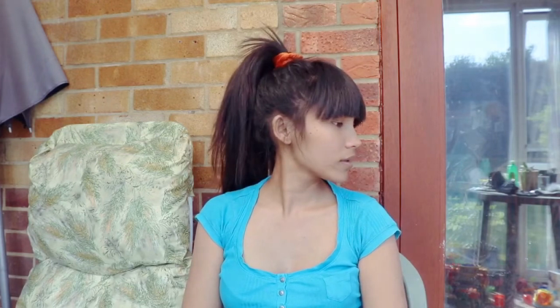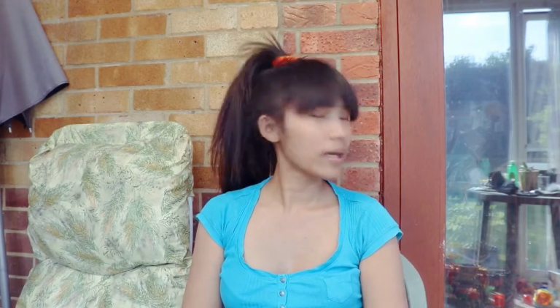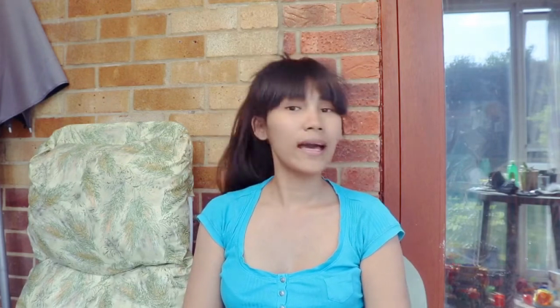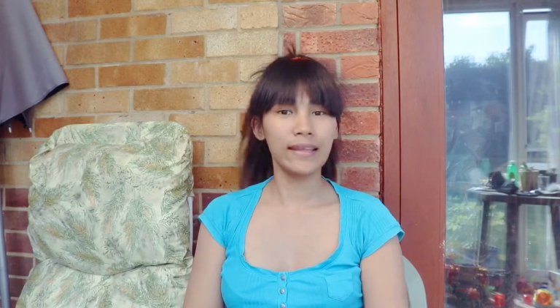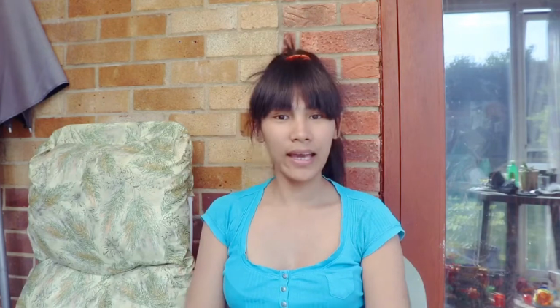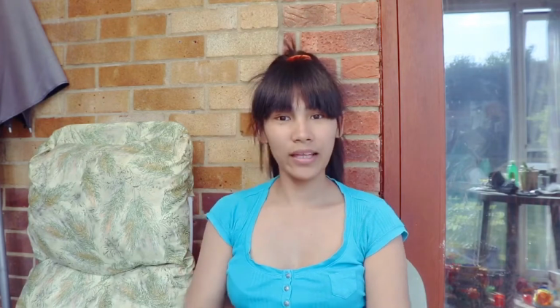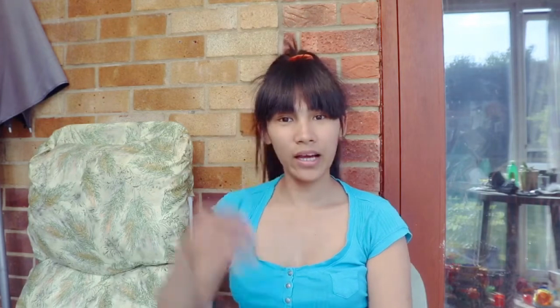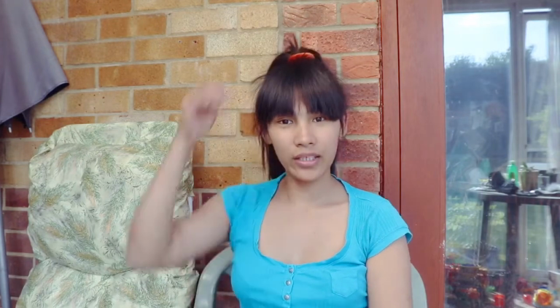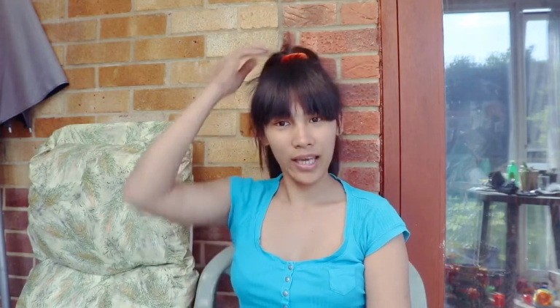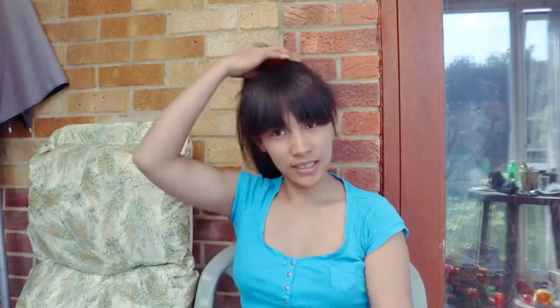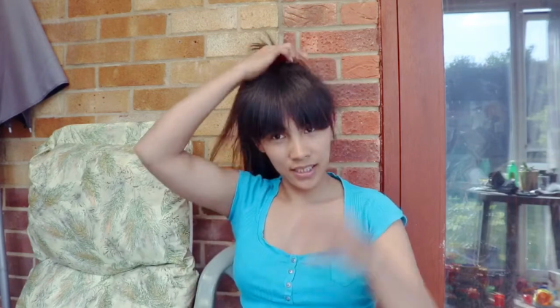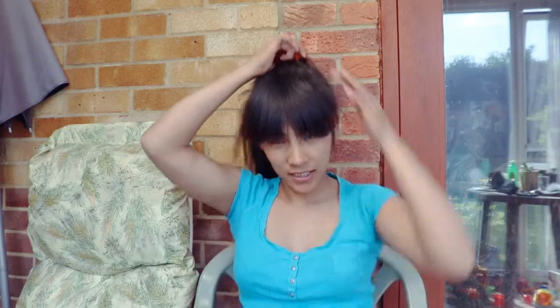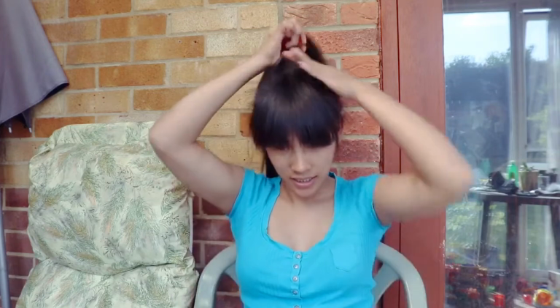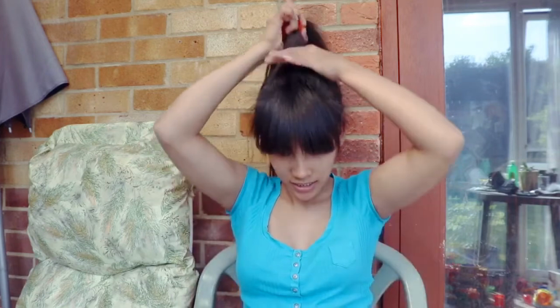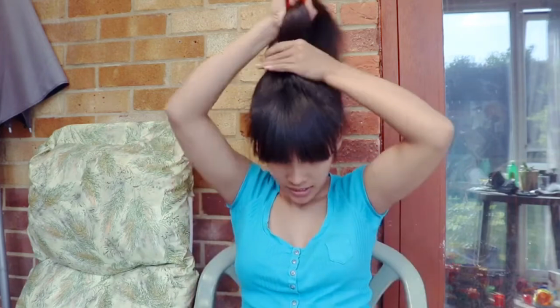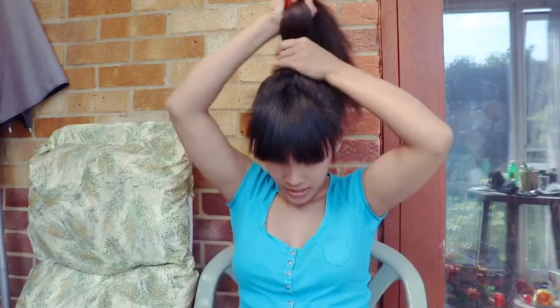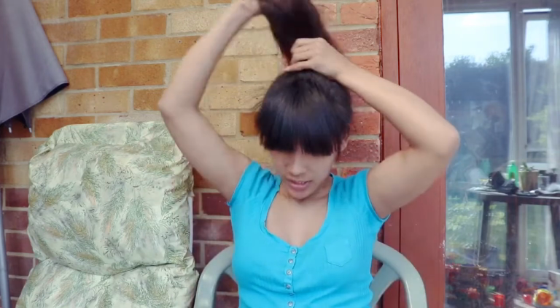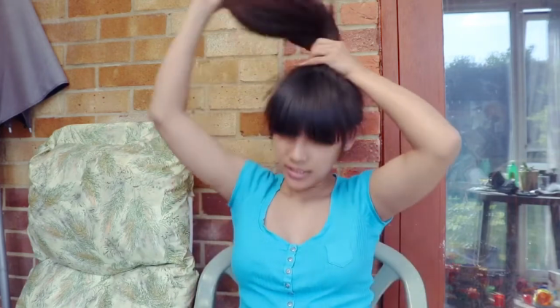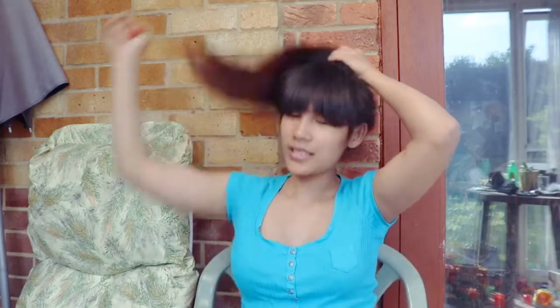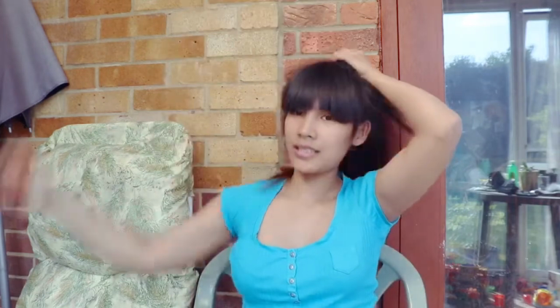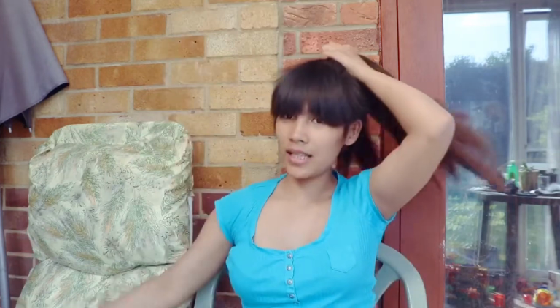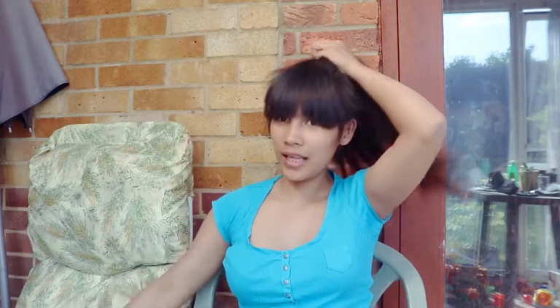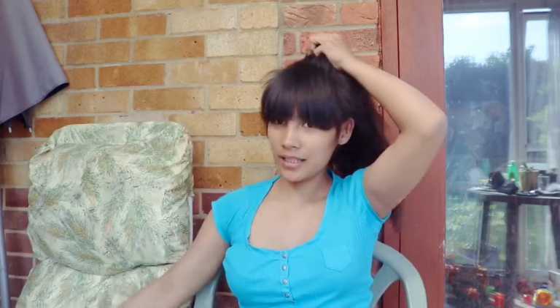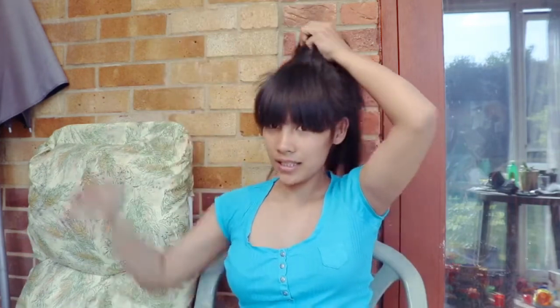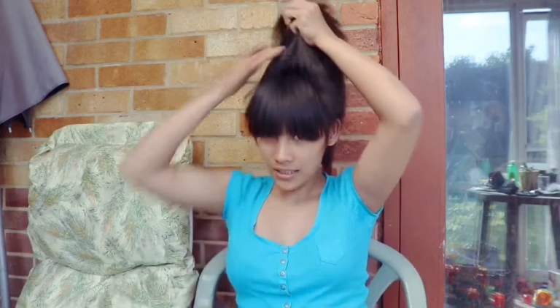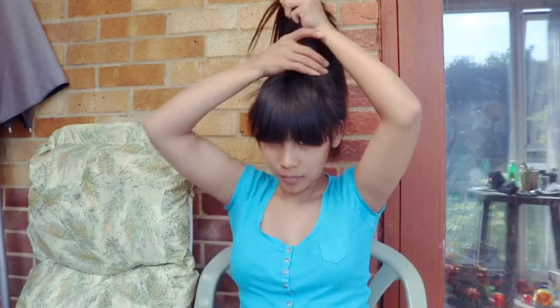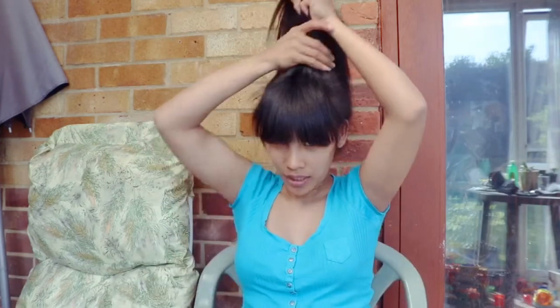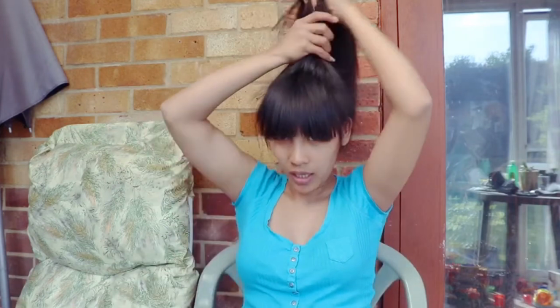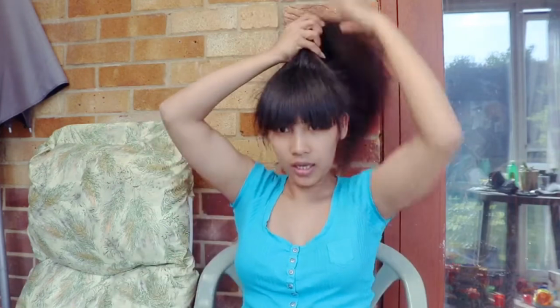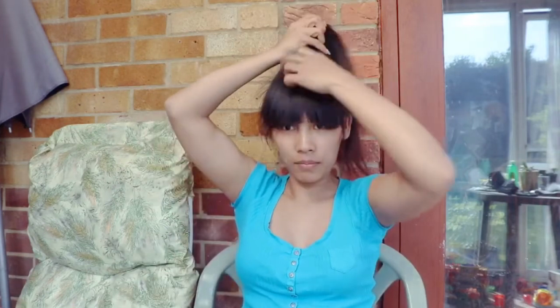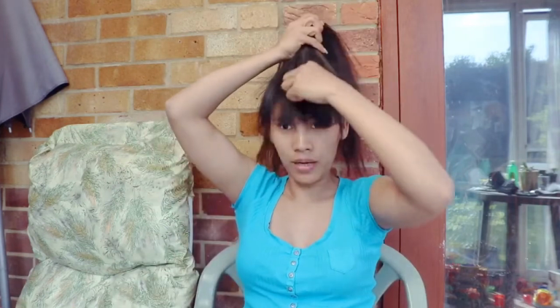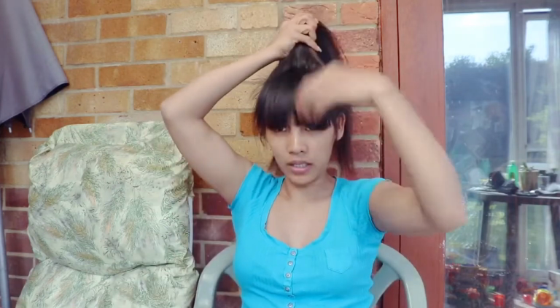Our next style is a bun. Get your hair like this and make a bun.